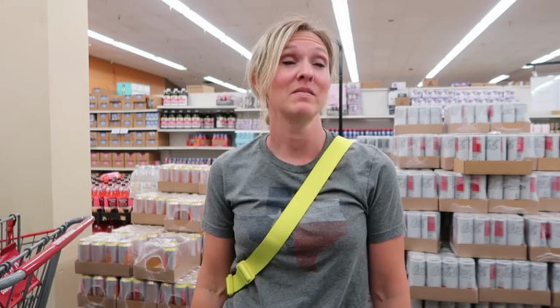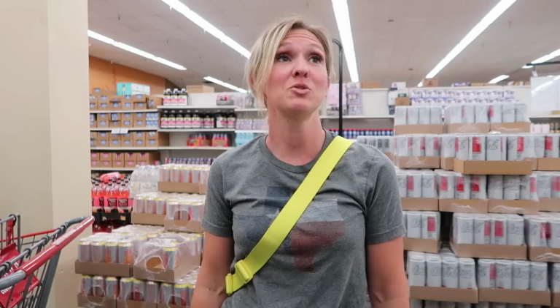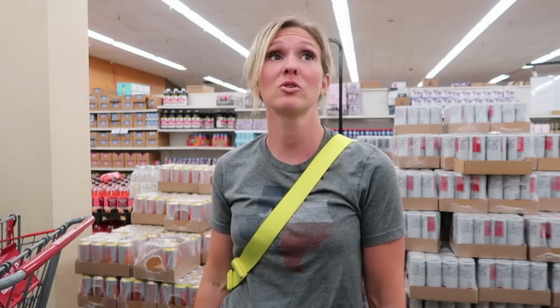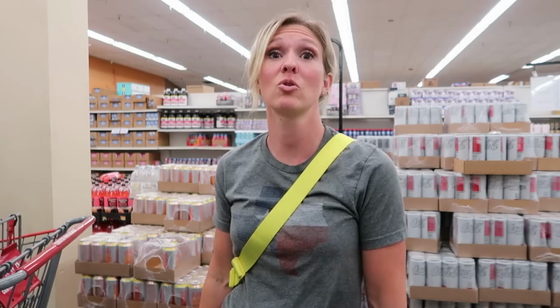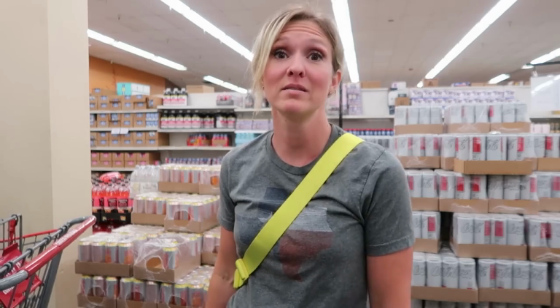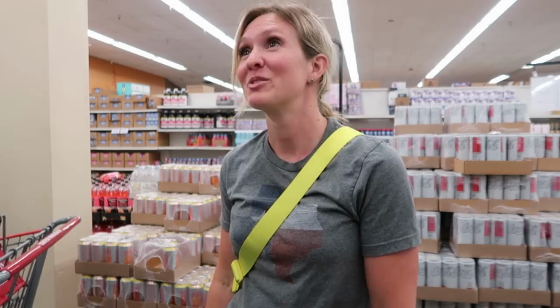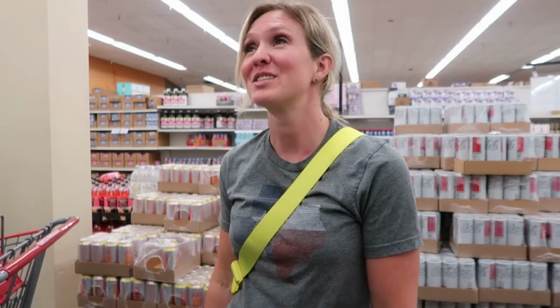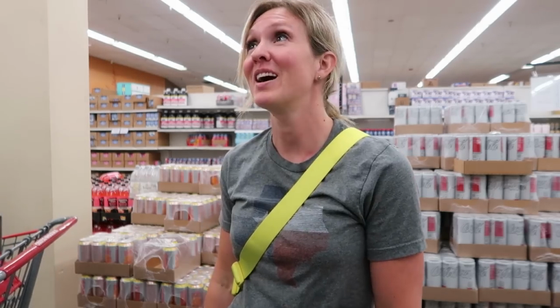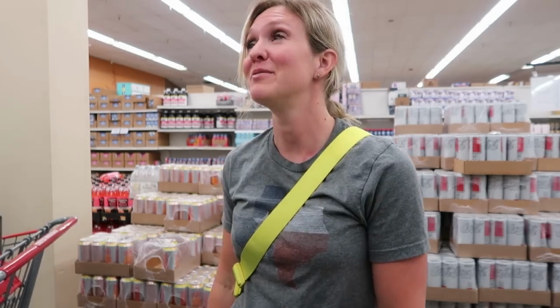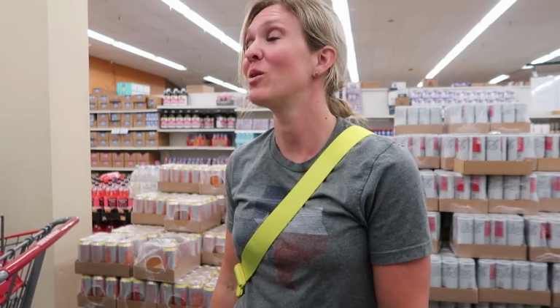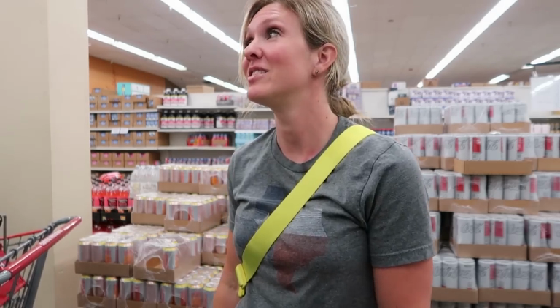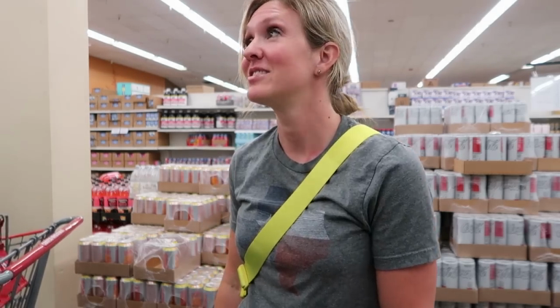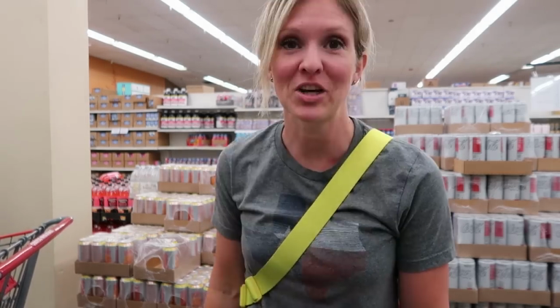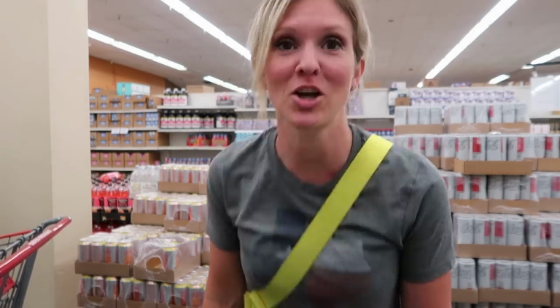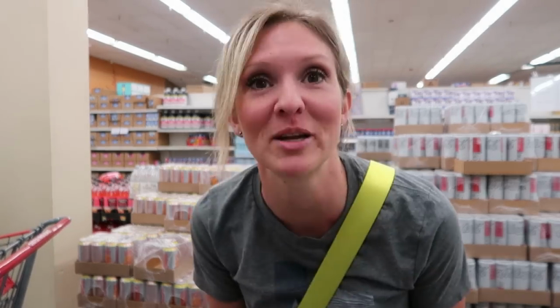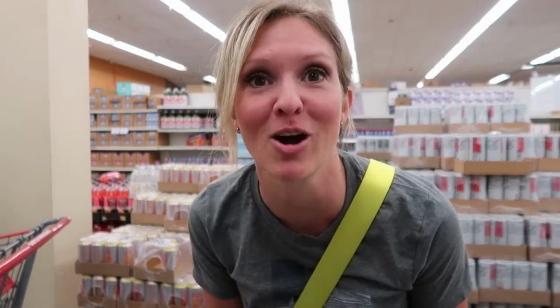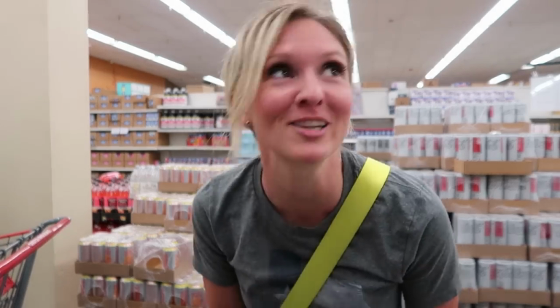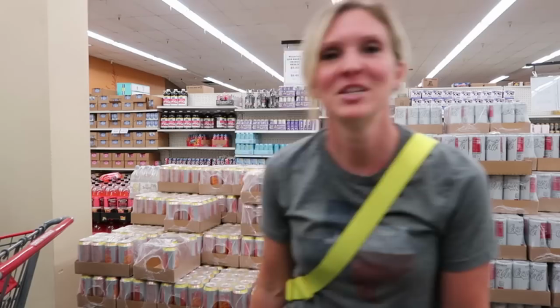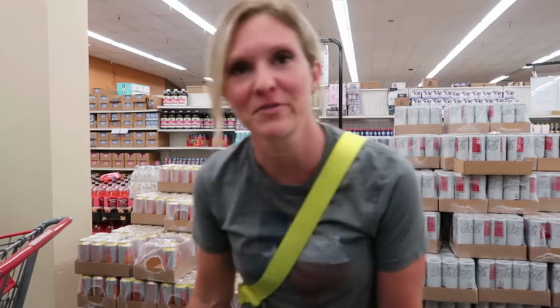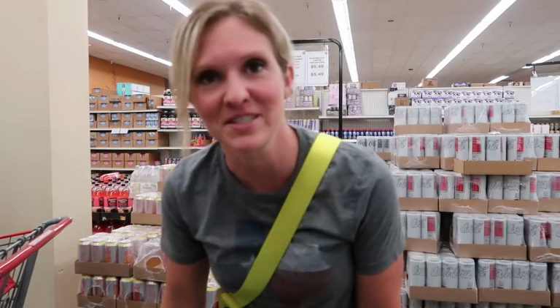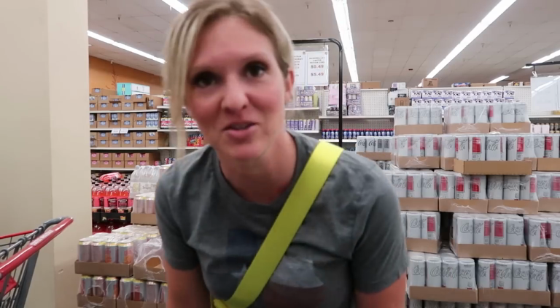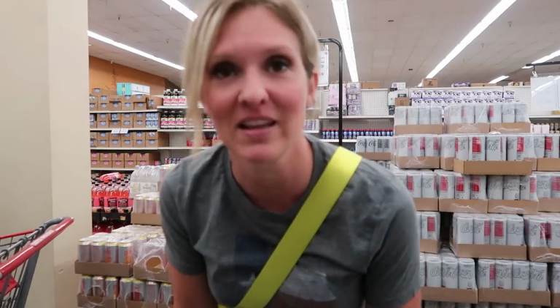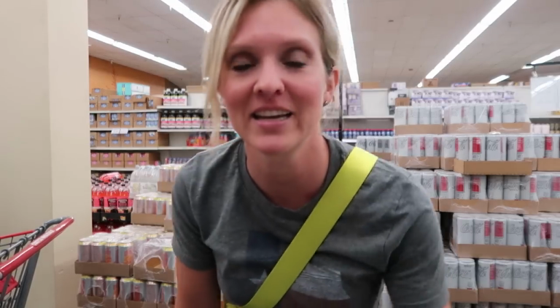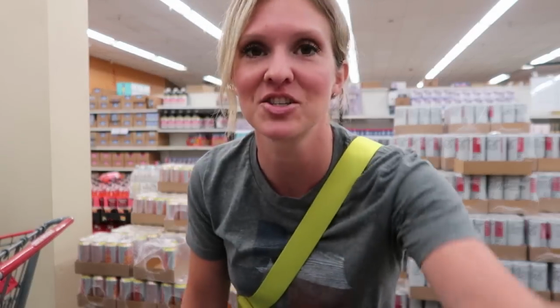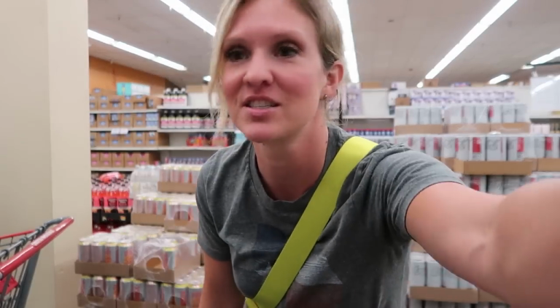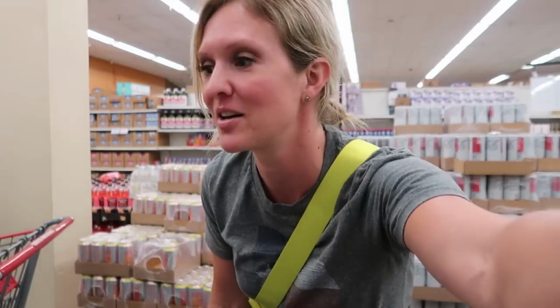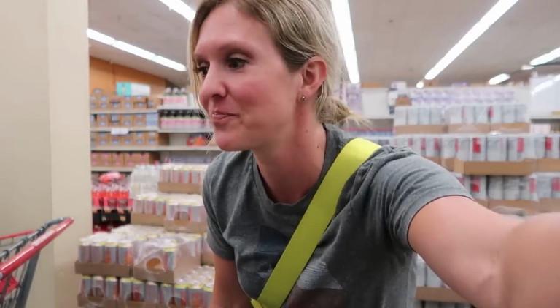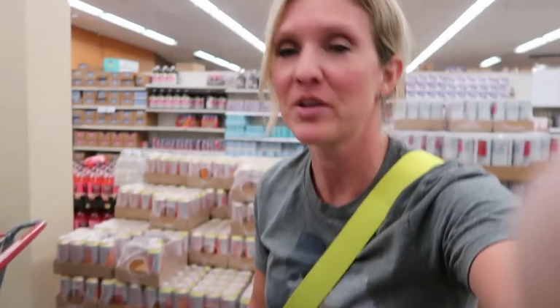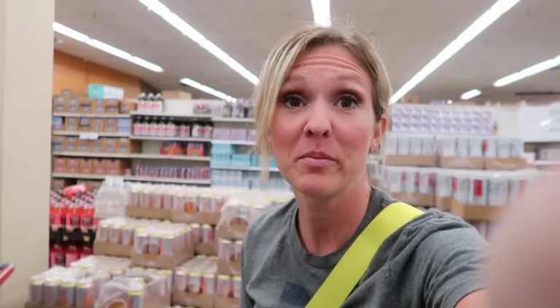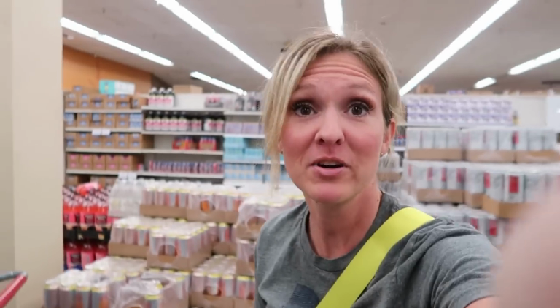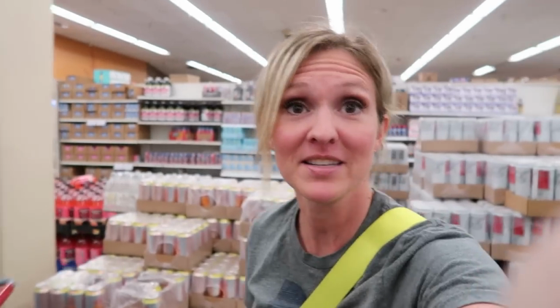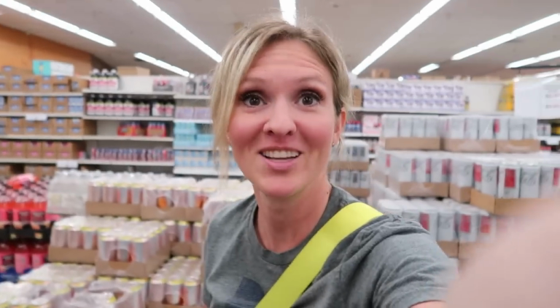They do have La Croix, which is fine if you want to drink garbage water. No offense to those that like it — I just don't think we can be friends. That's all.